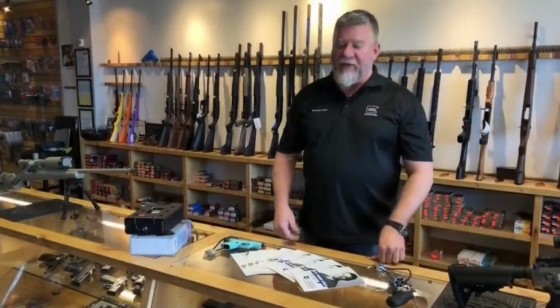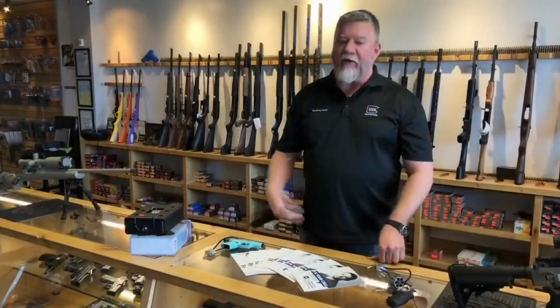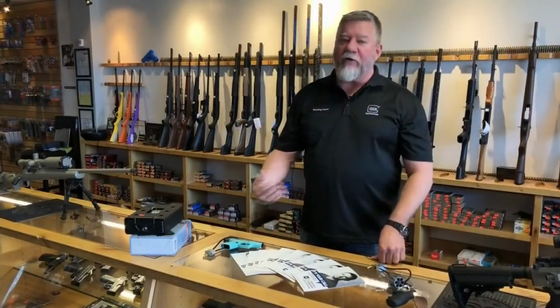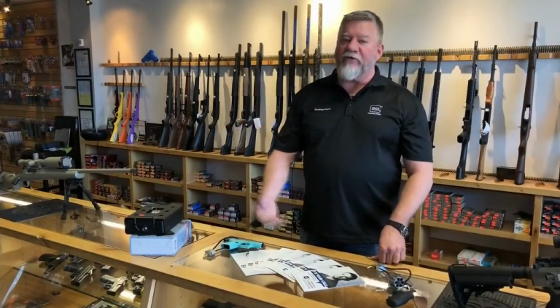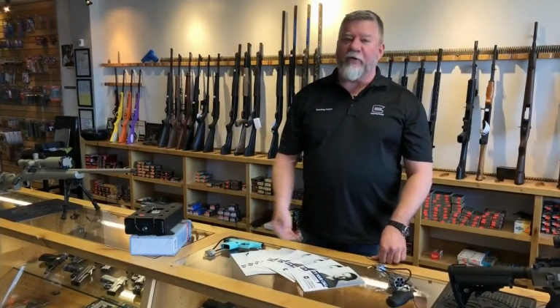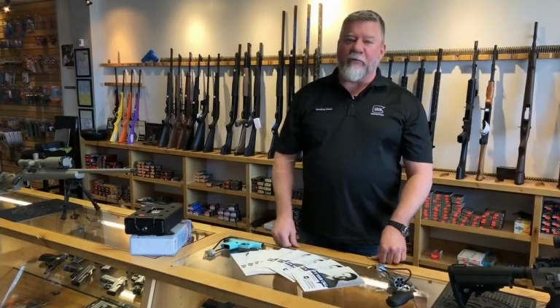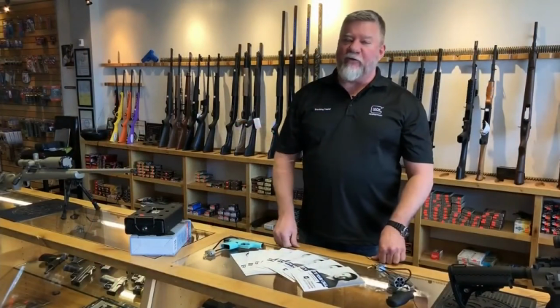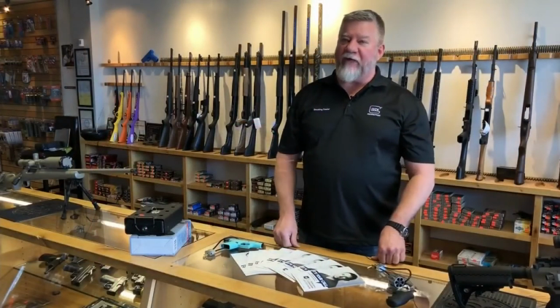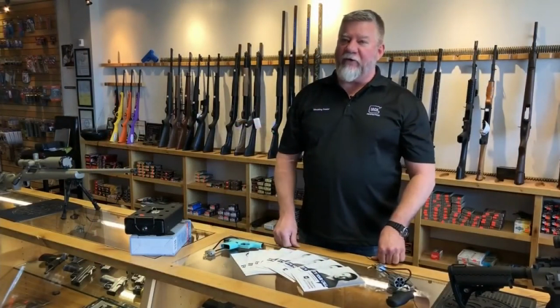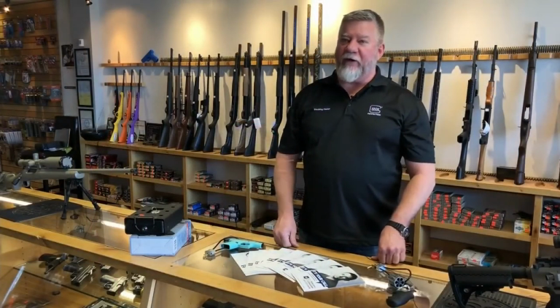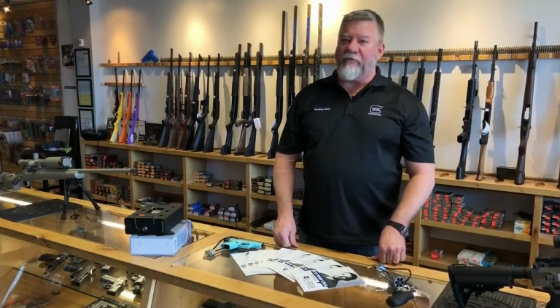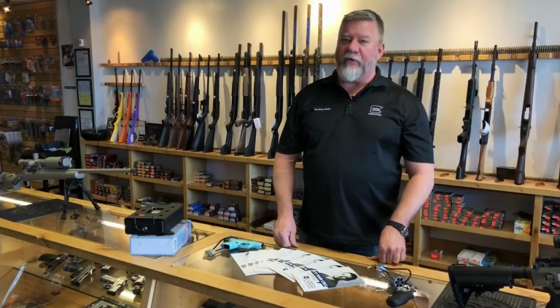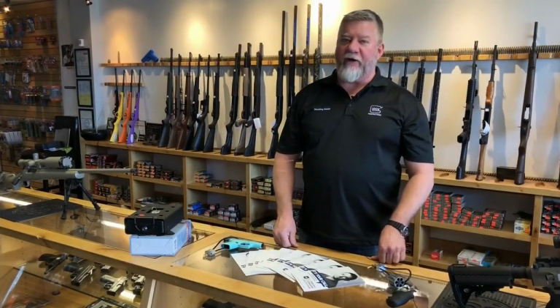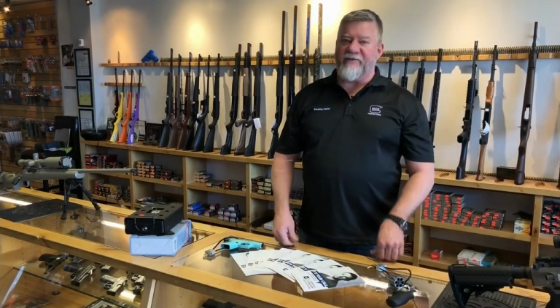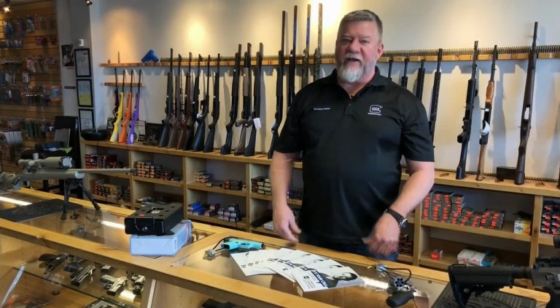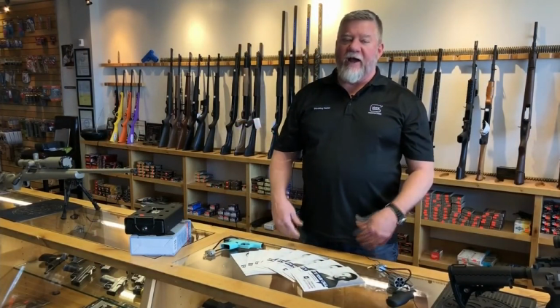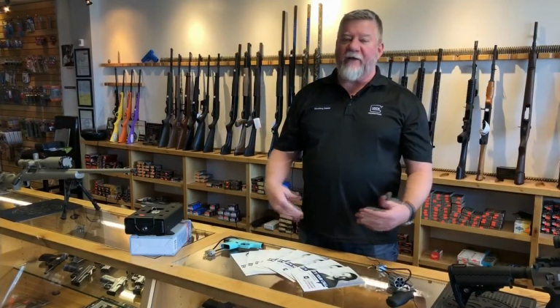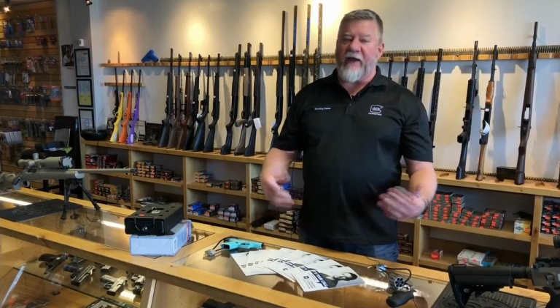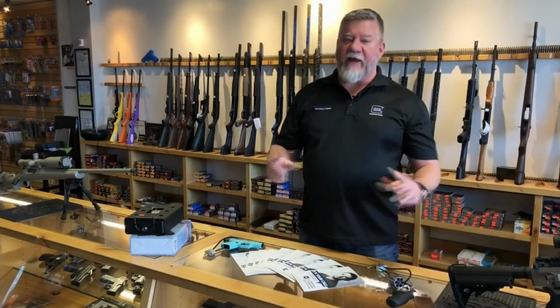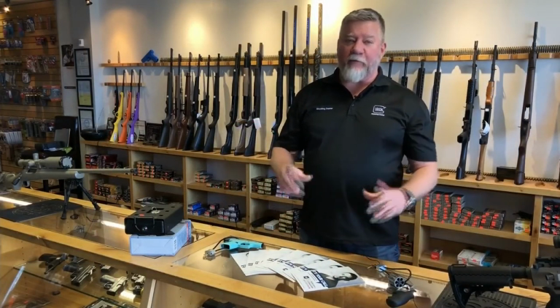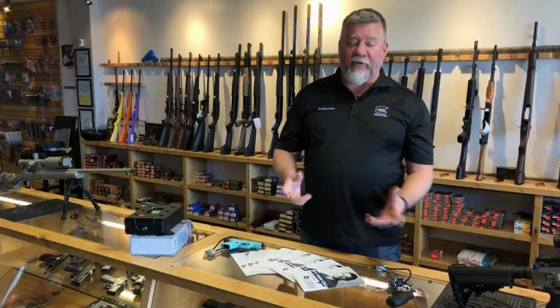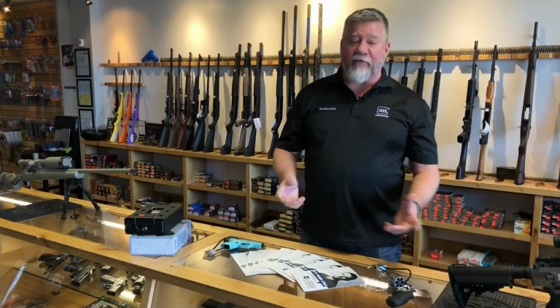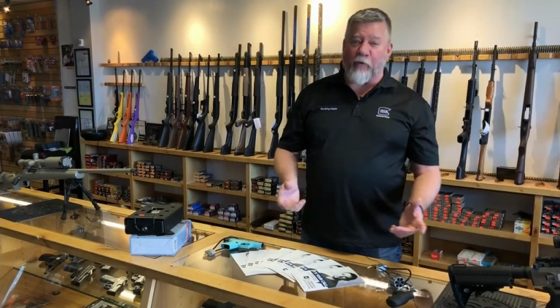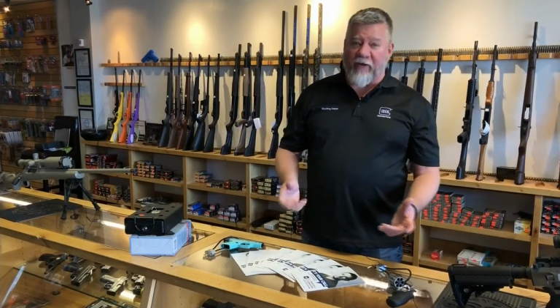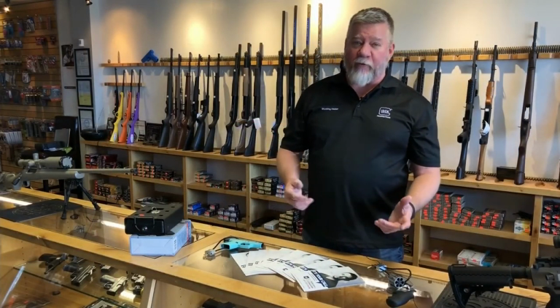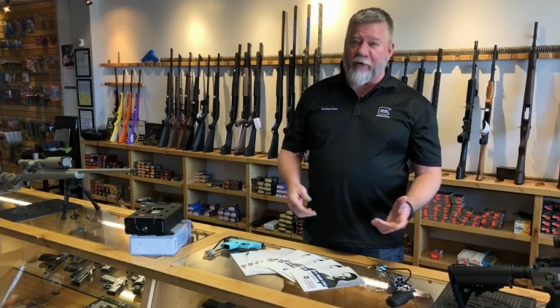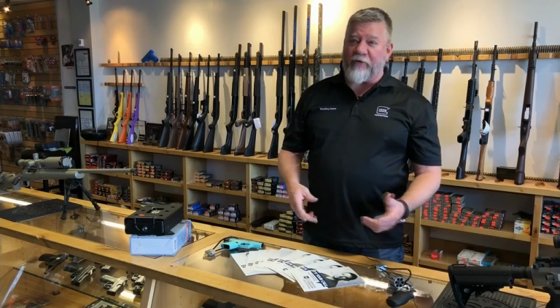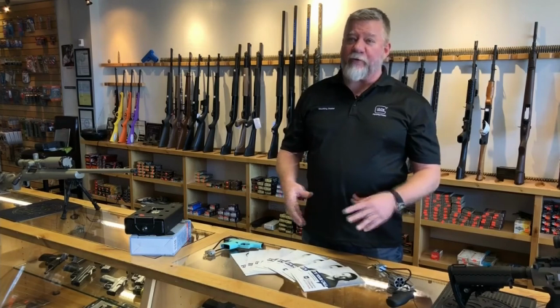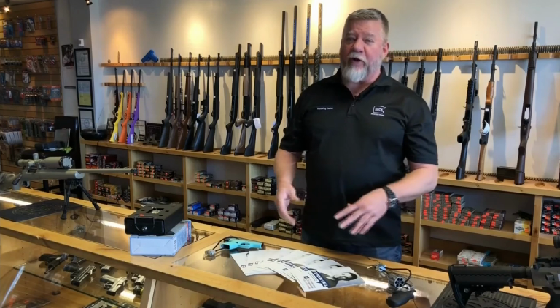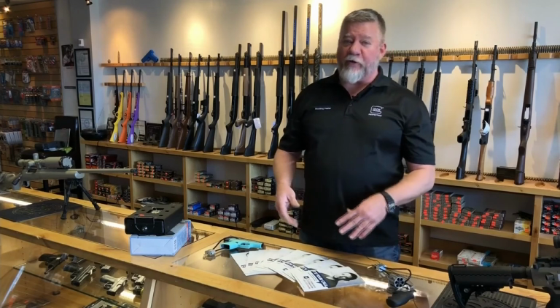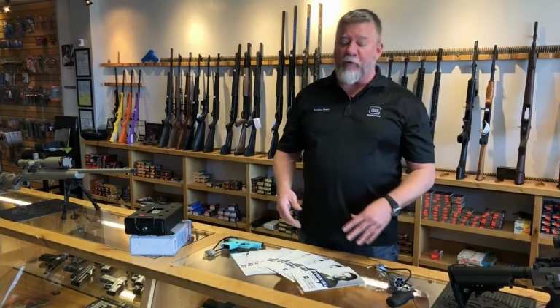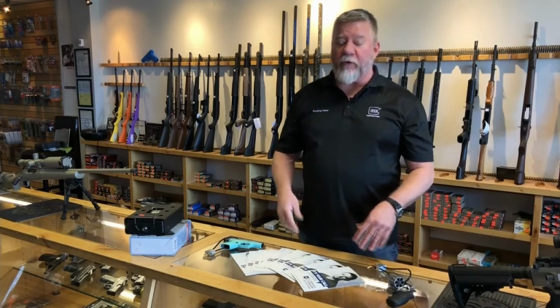Take all your serial numbers you have for your guns. Taking pictures is the best way to do it — store it on your computer.